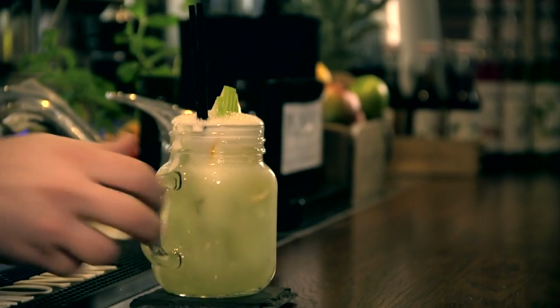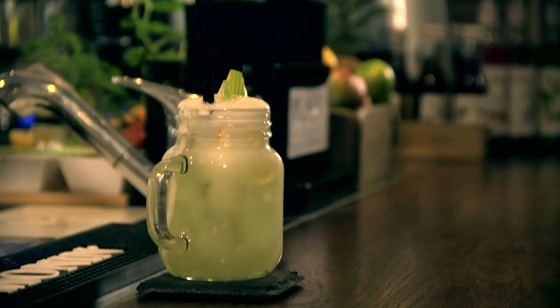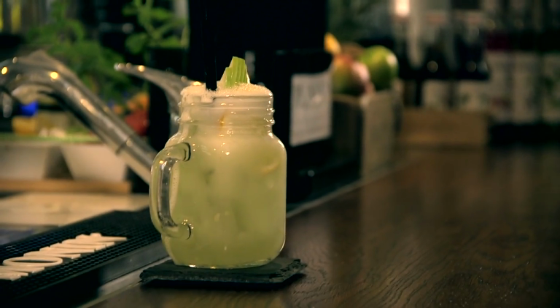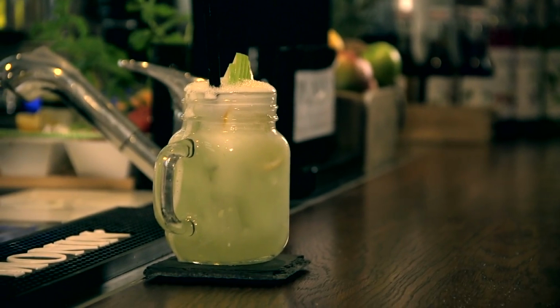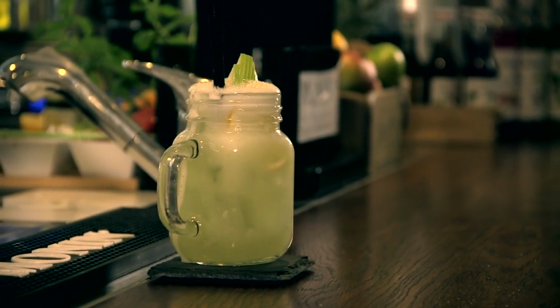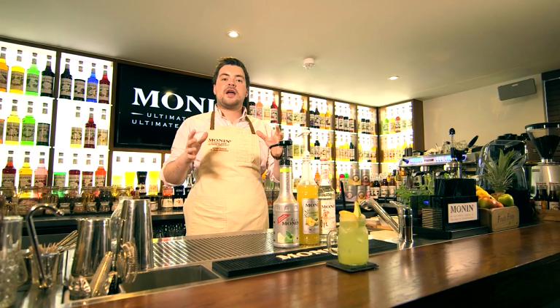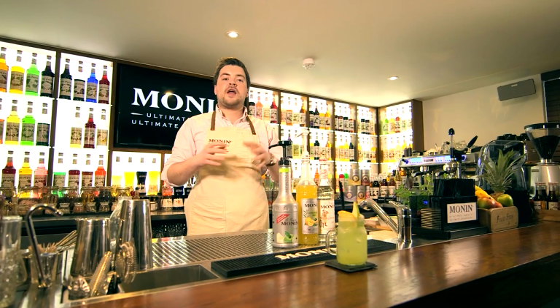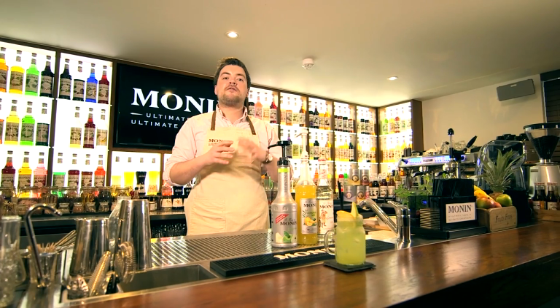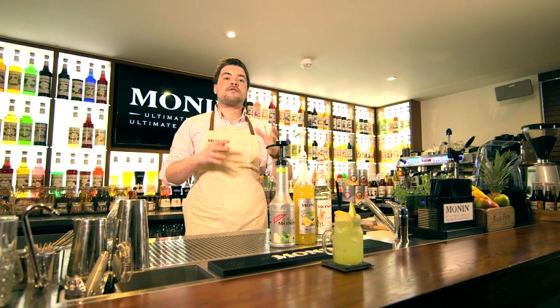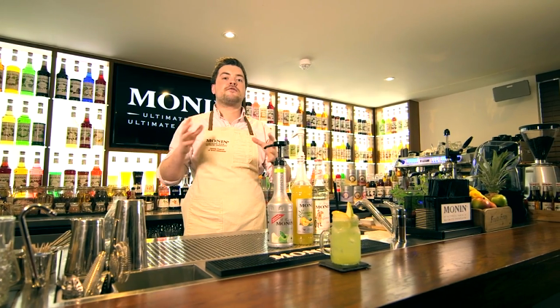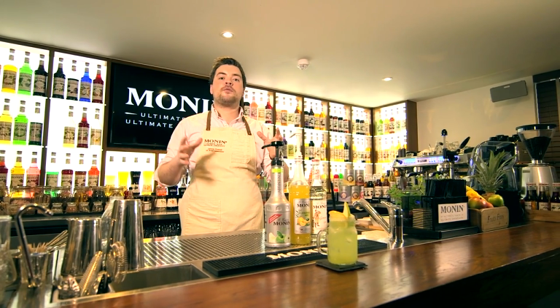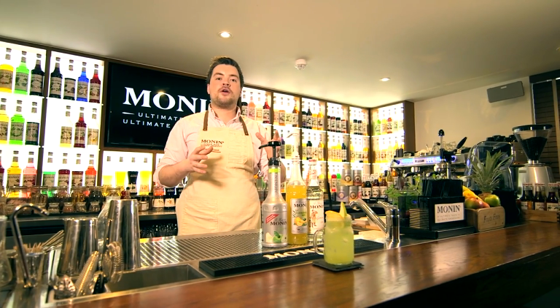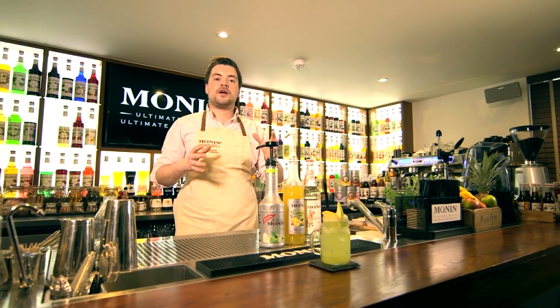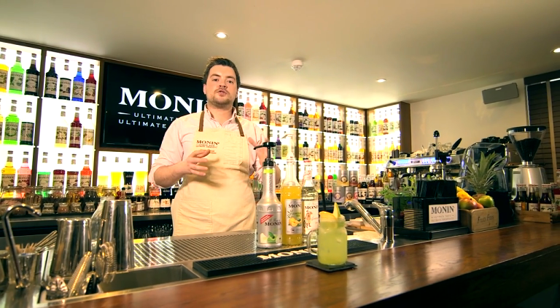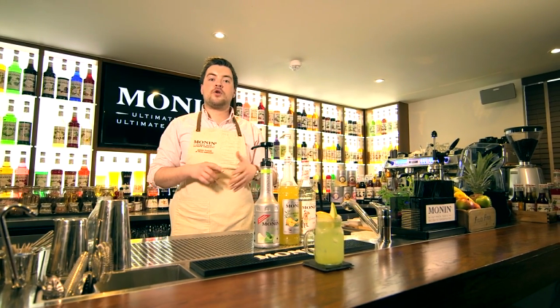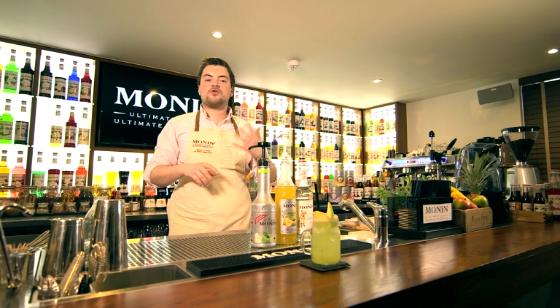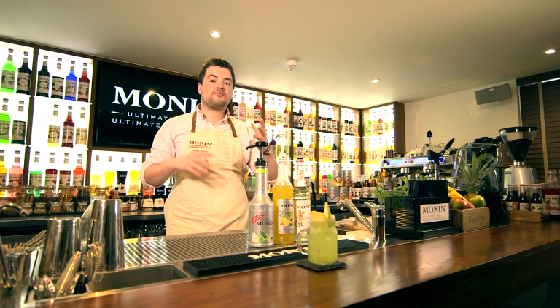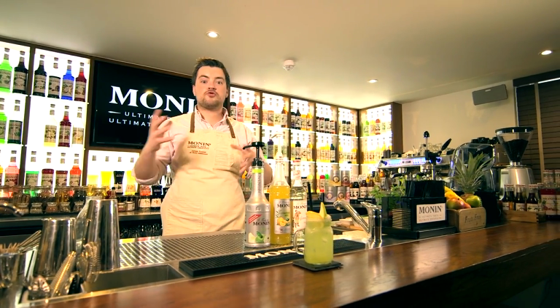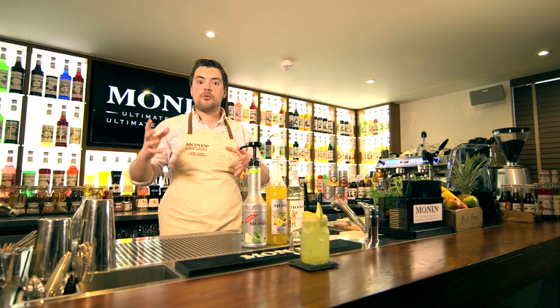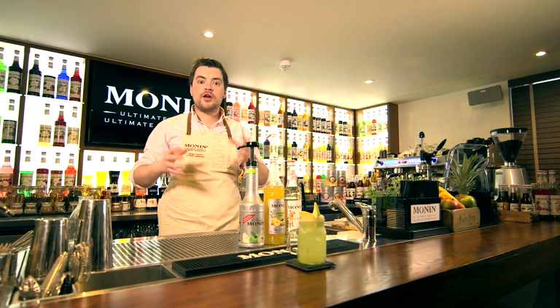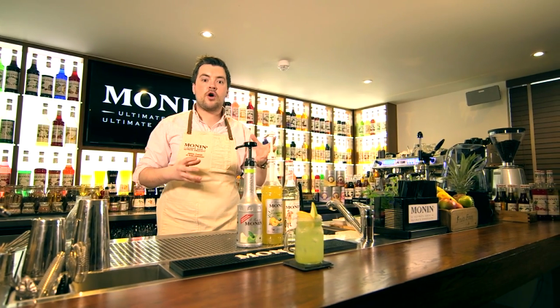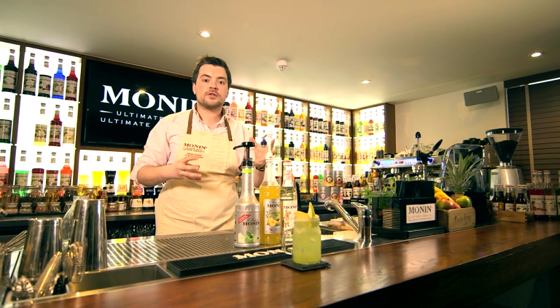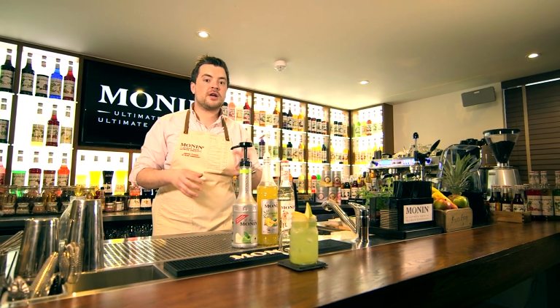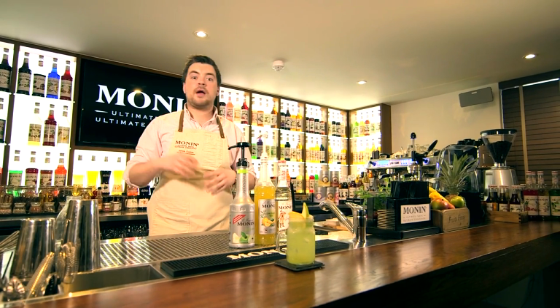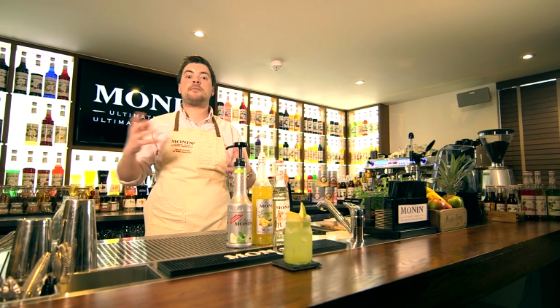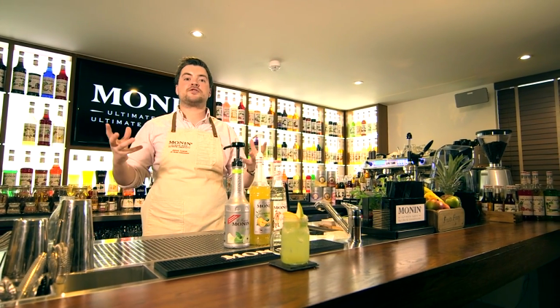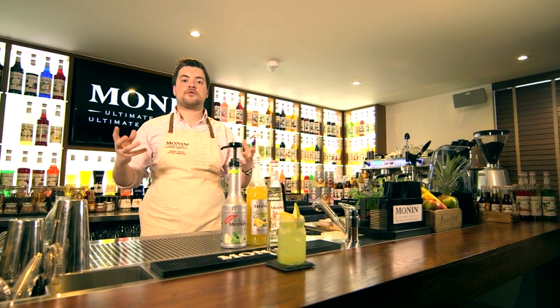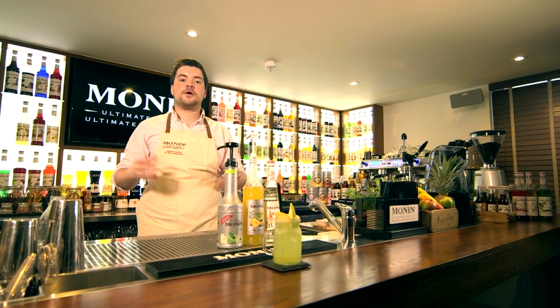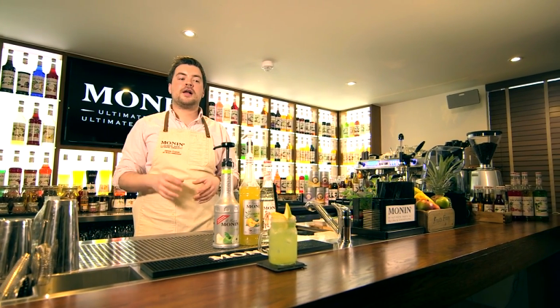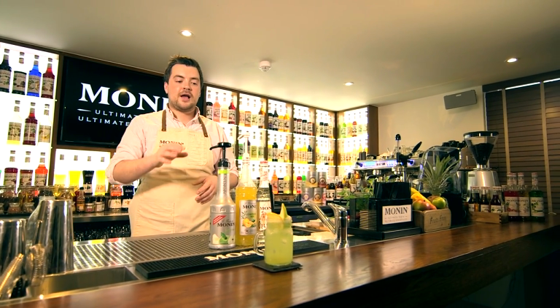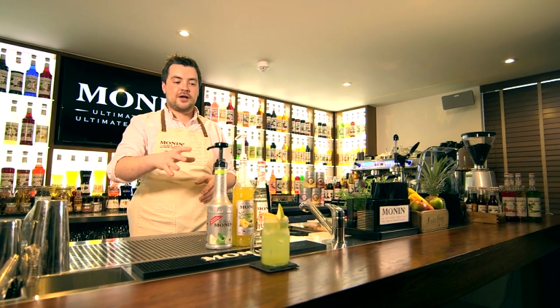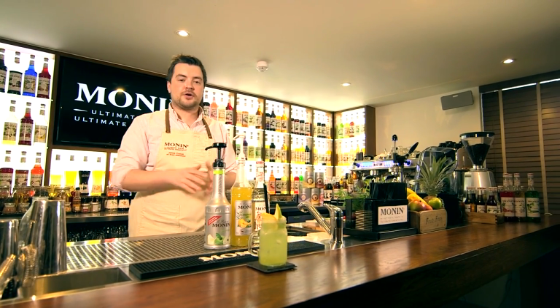You can flavour your lemonade with any of our Flourfruida Monning range. Why not try strawberry, raspberry, maybe passion fruit. Enjoy!